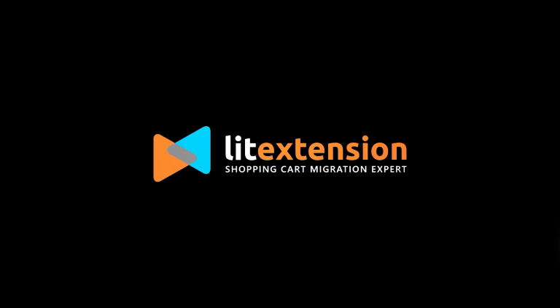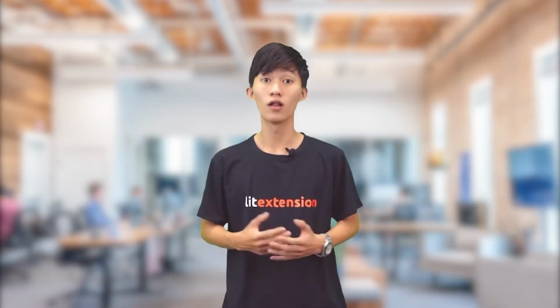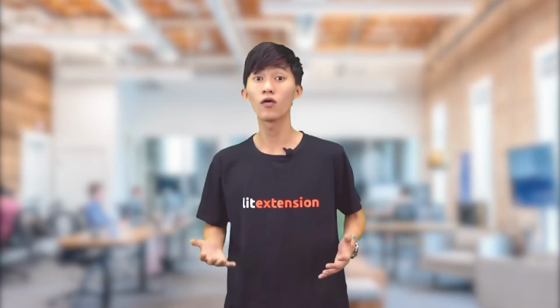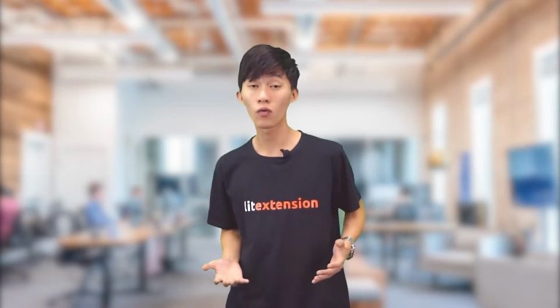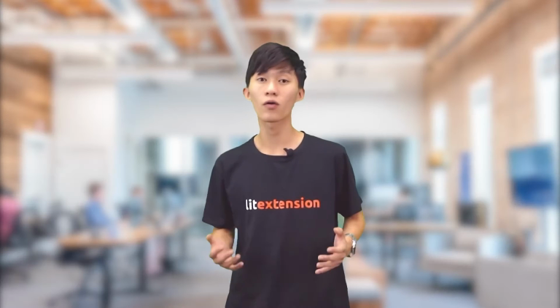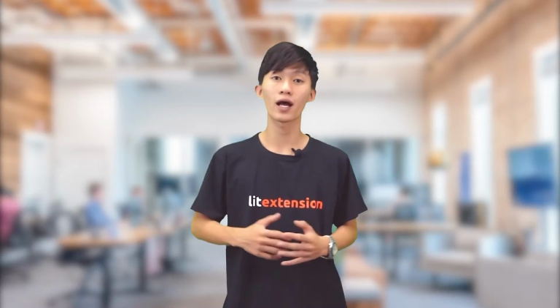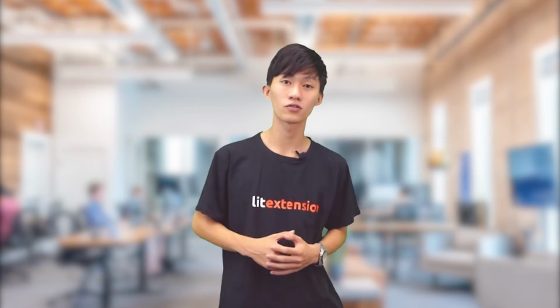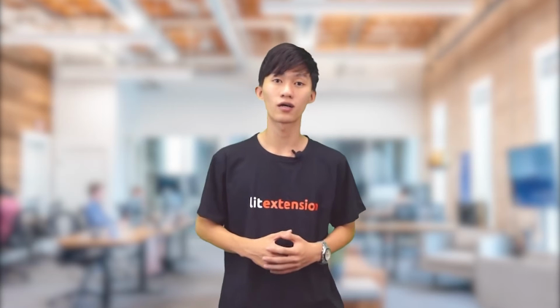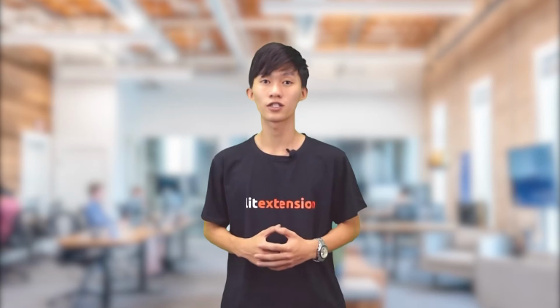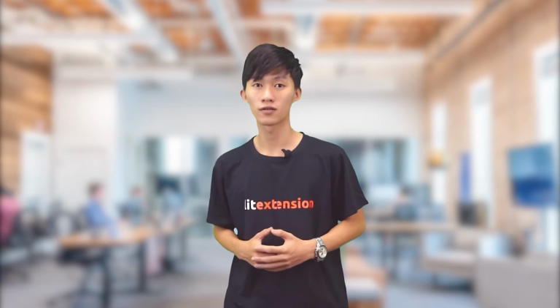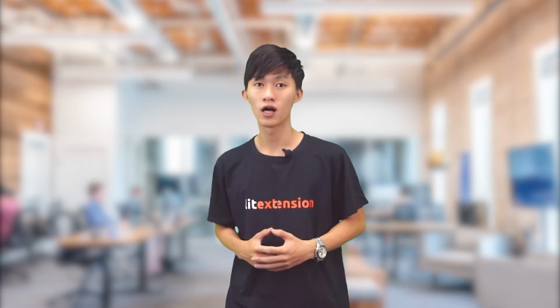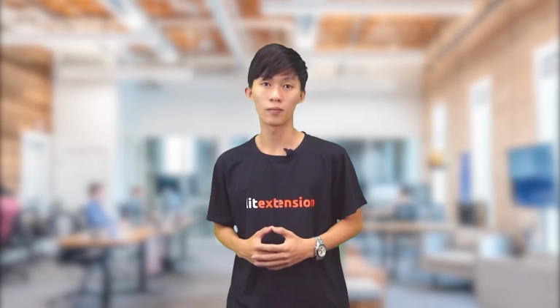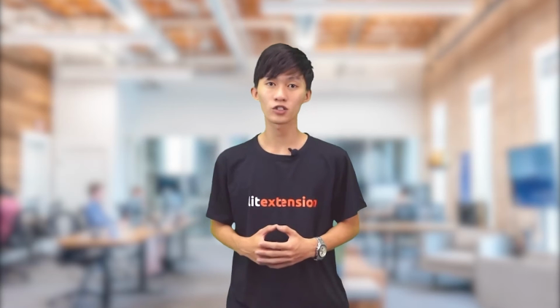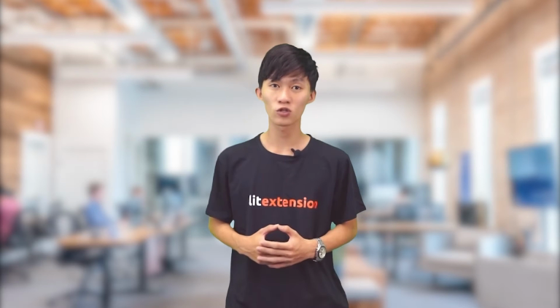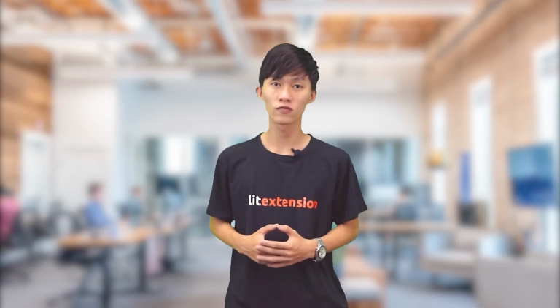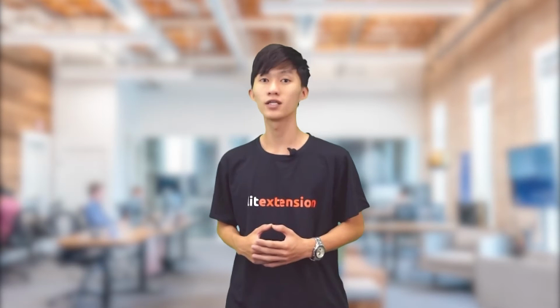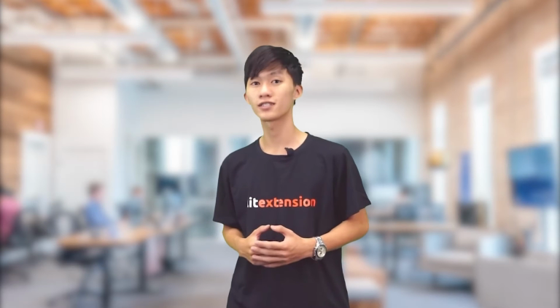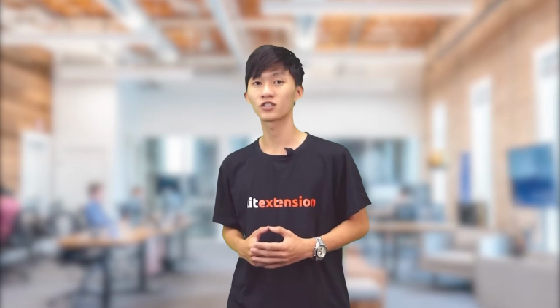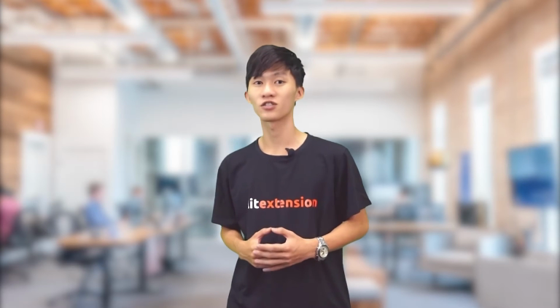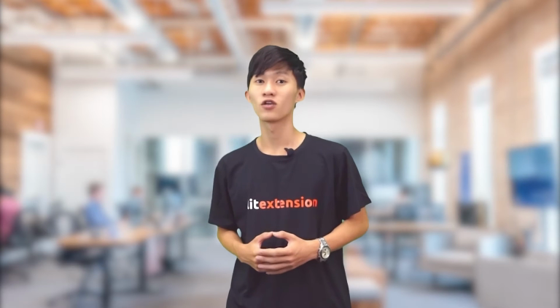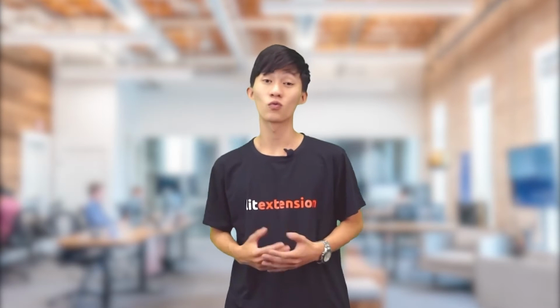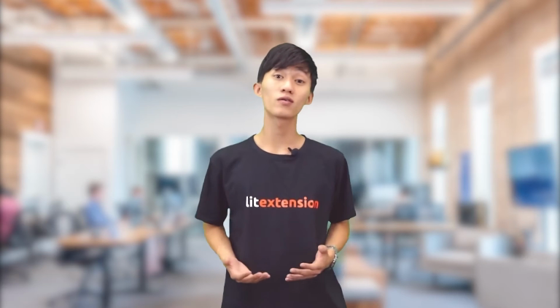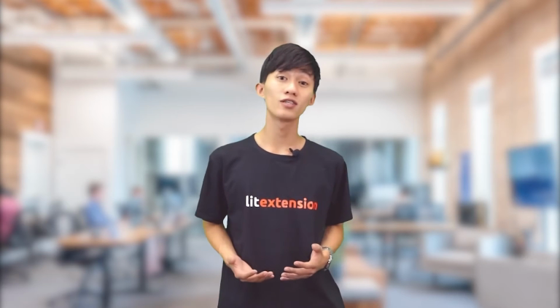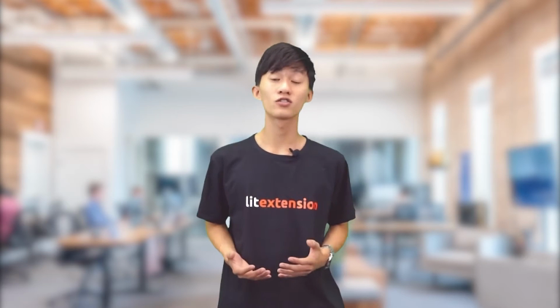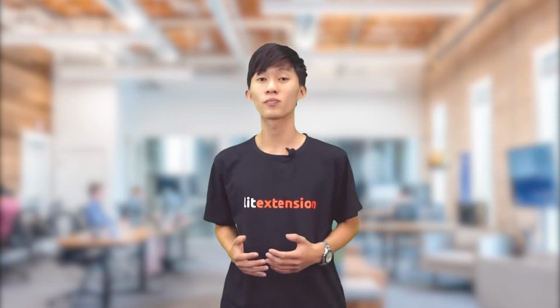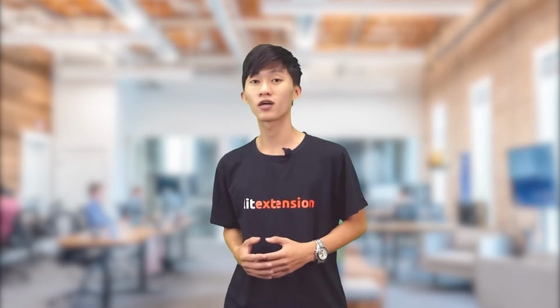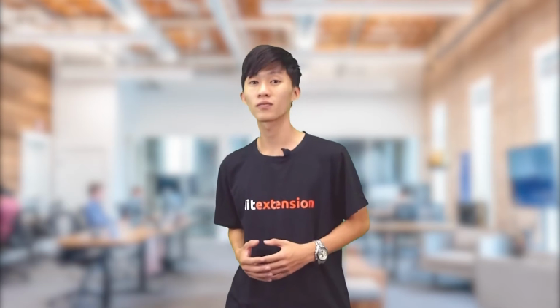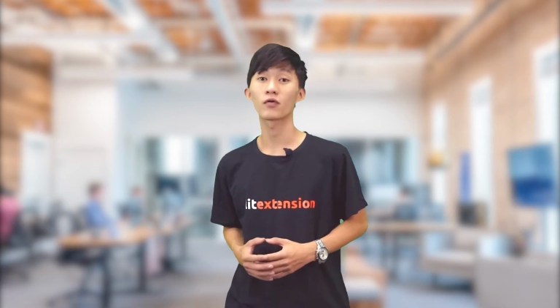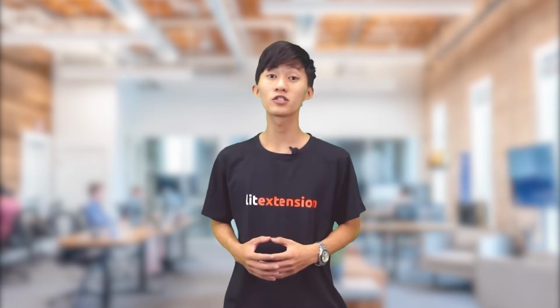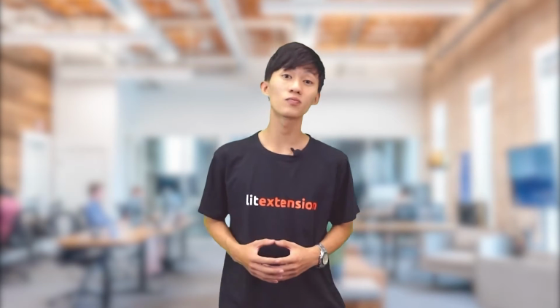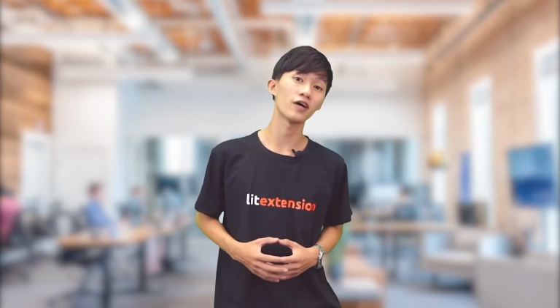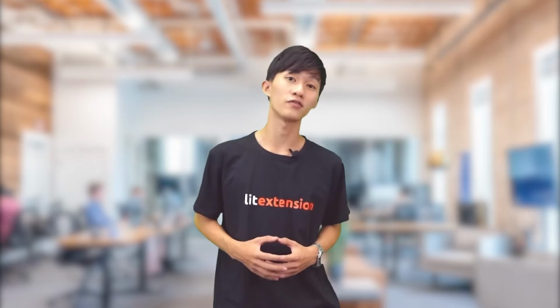Hello and welcome back to our channel. I'm Marshall from Lead Extension, the world-leading shopping cart migration provider.